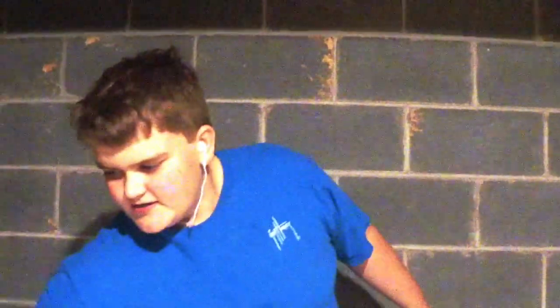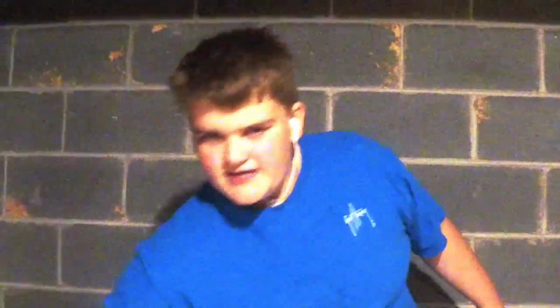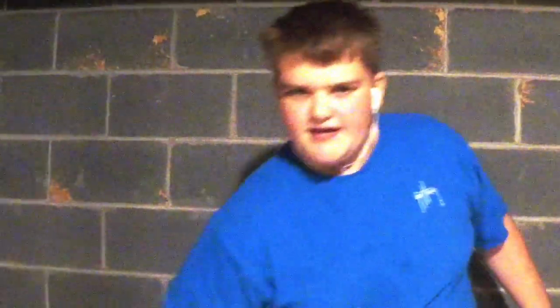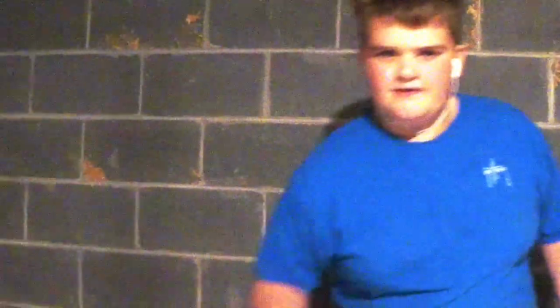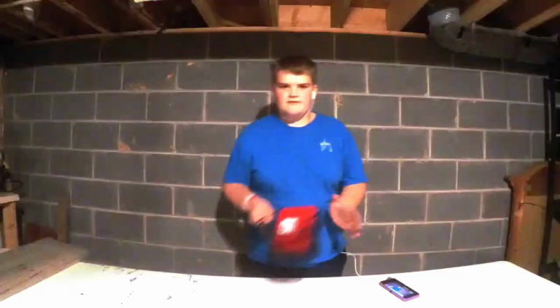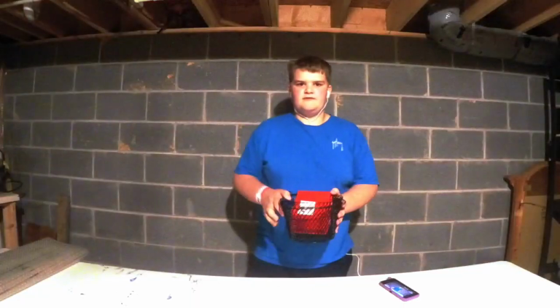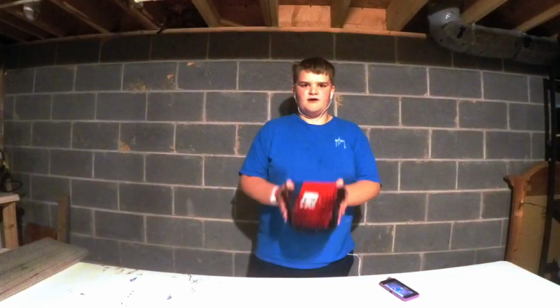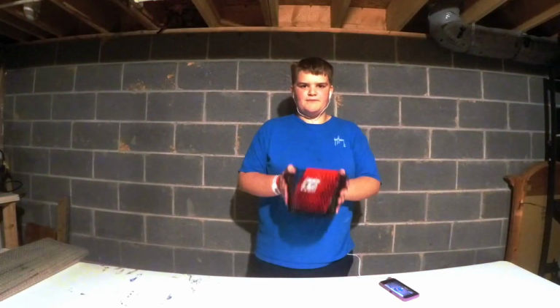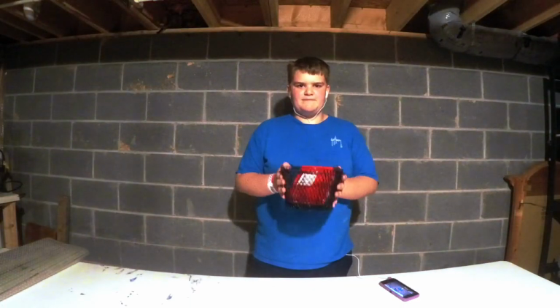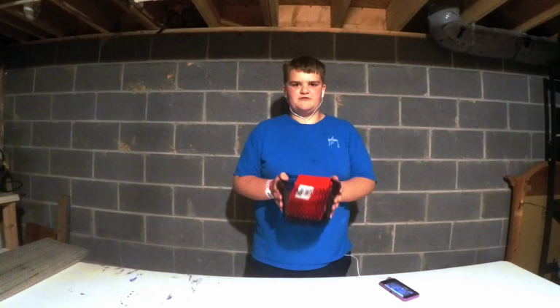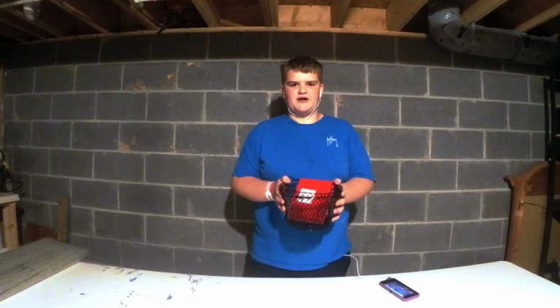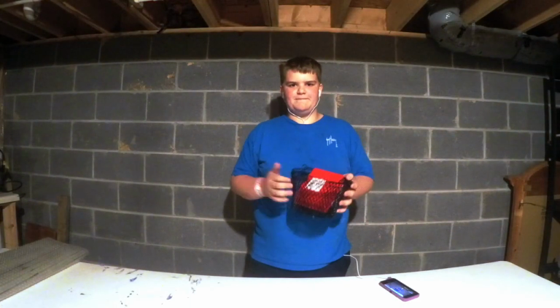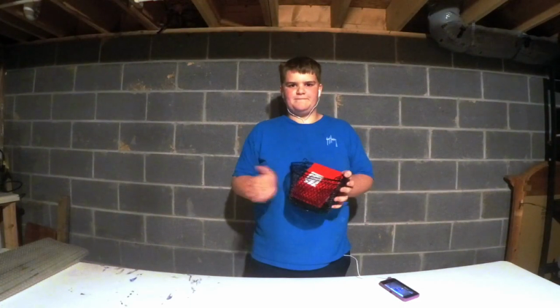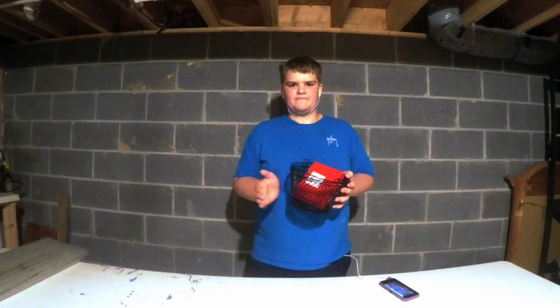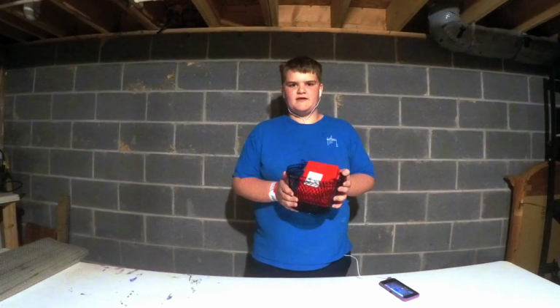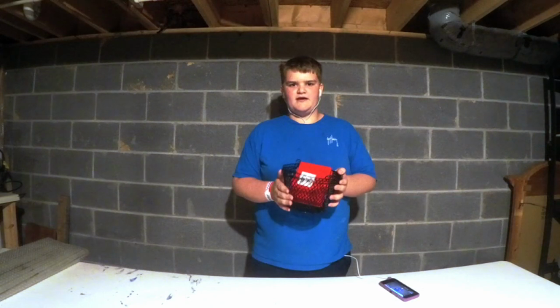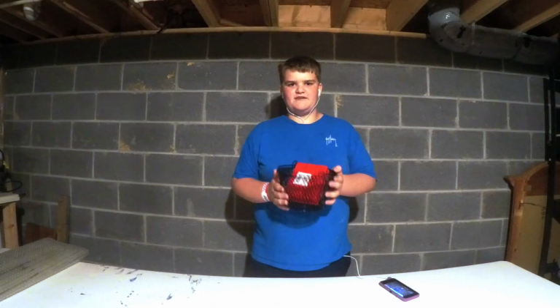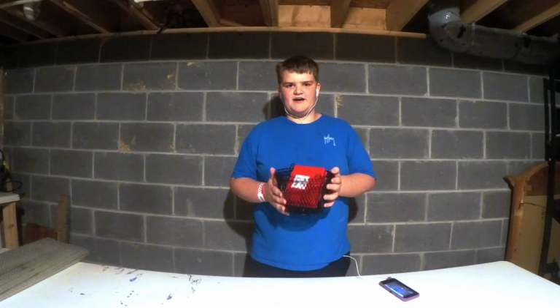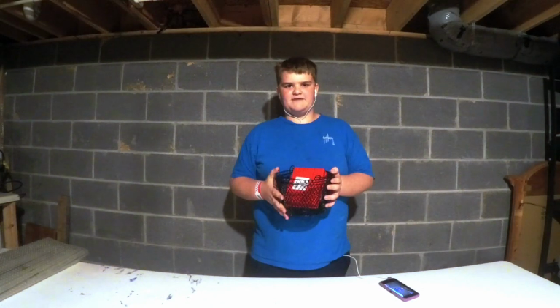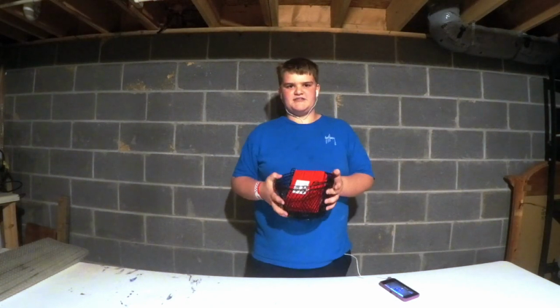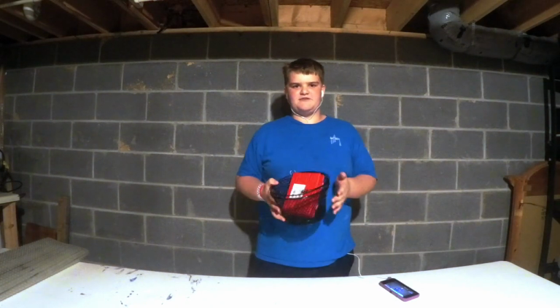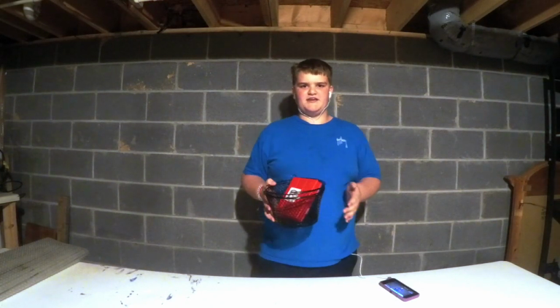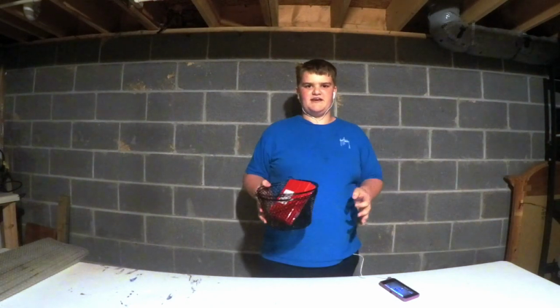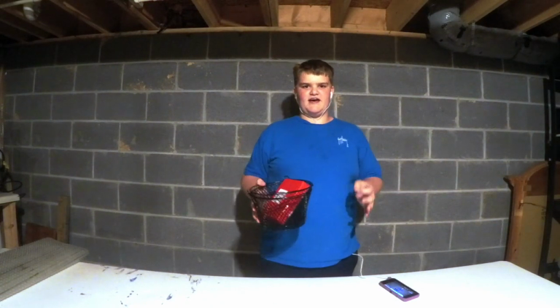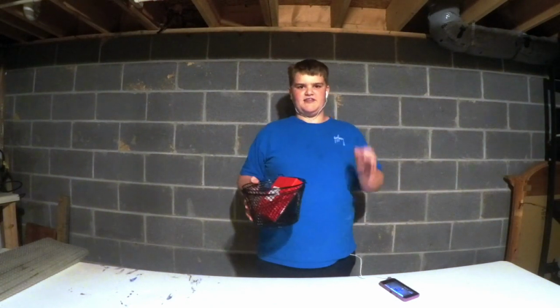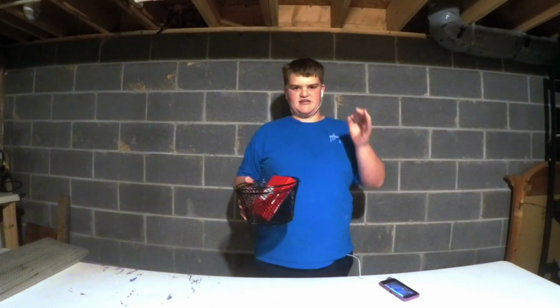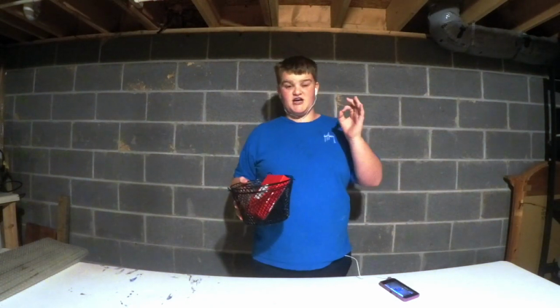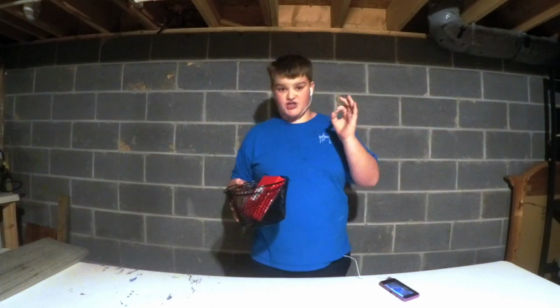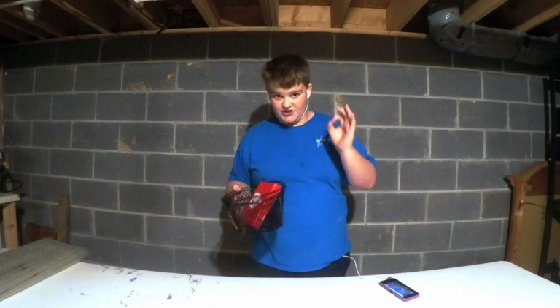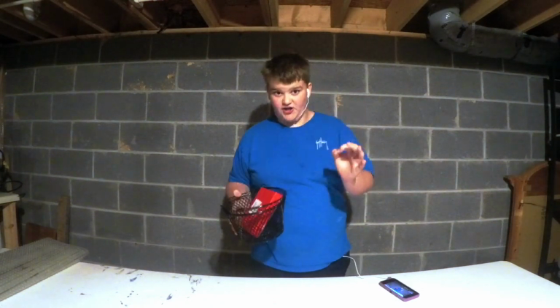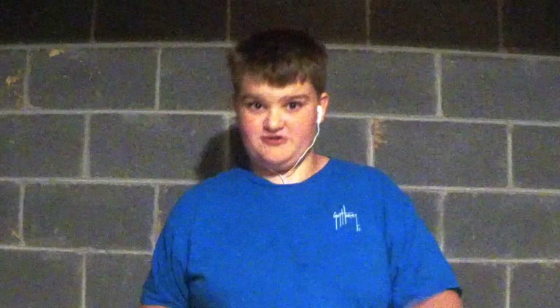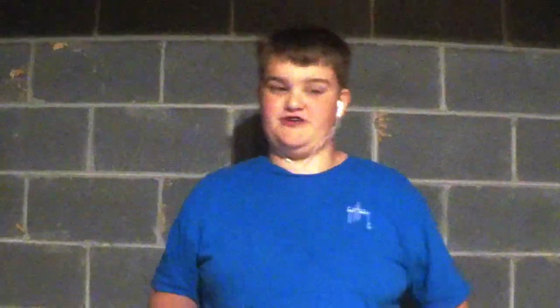Today: homemade minnow trap out of items that you can get at the Dollar Tree.